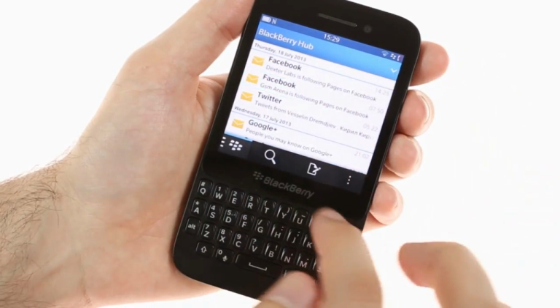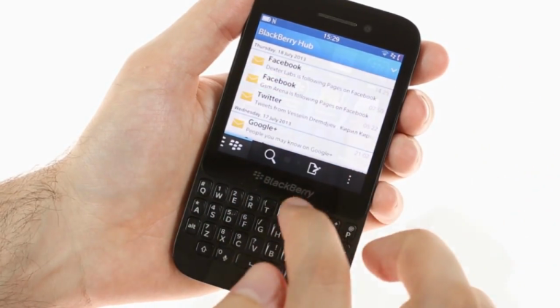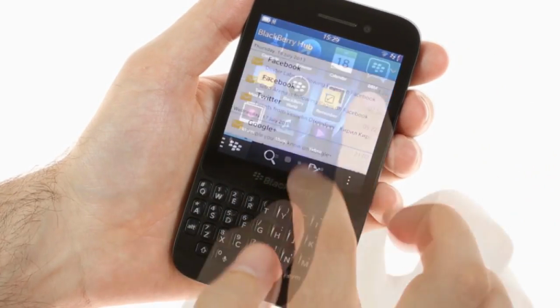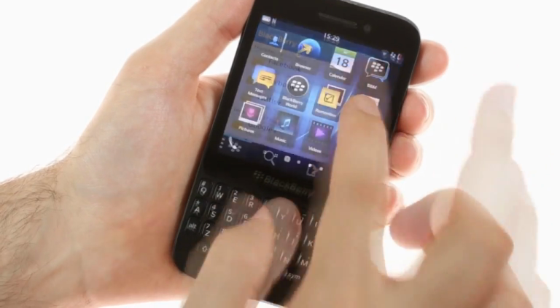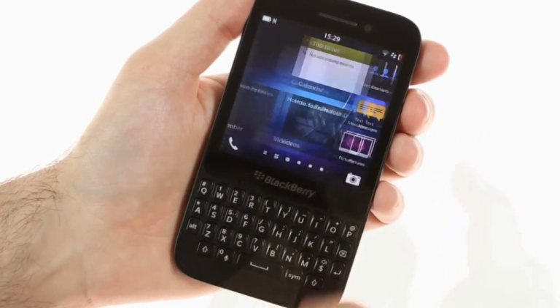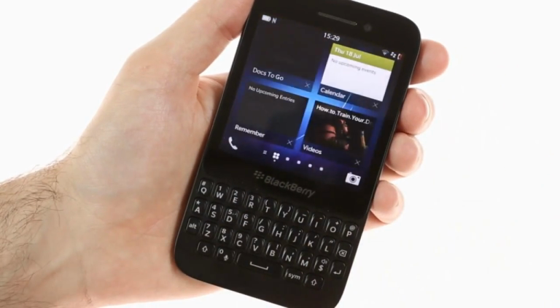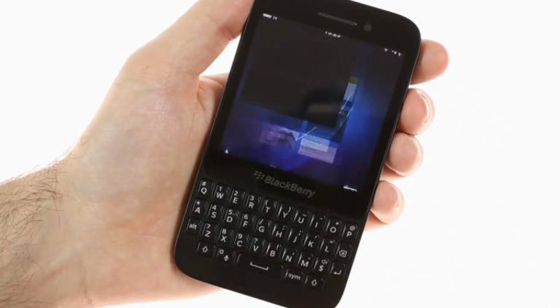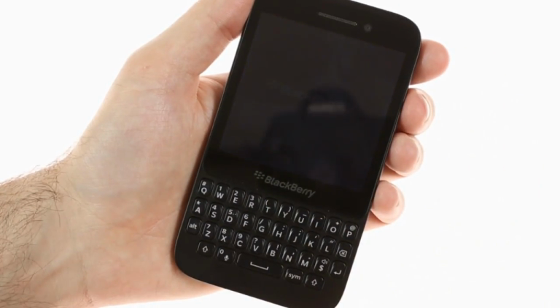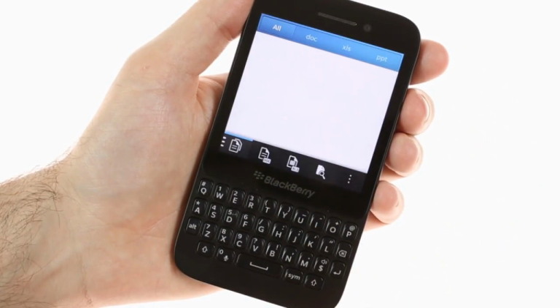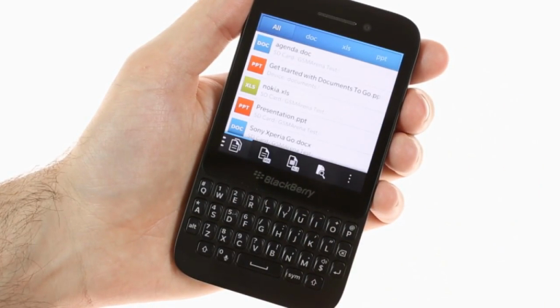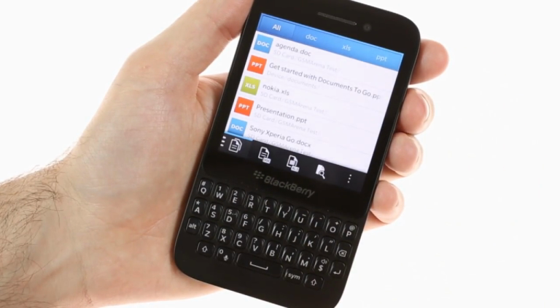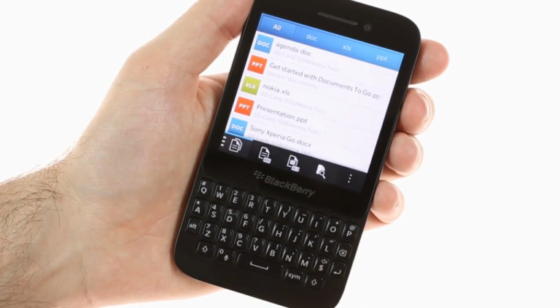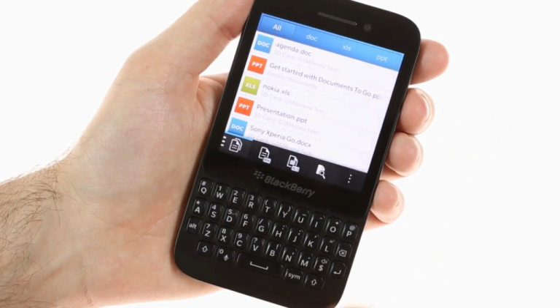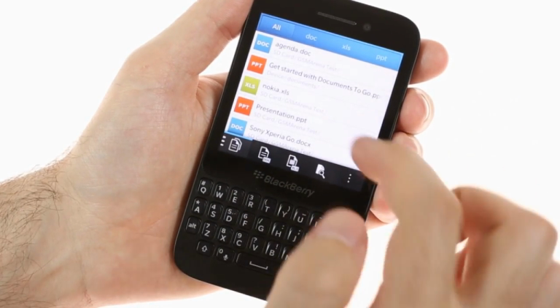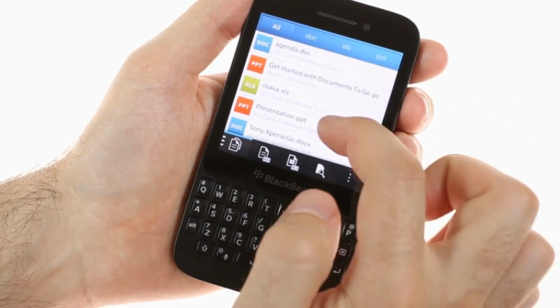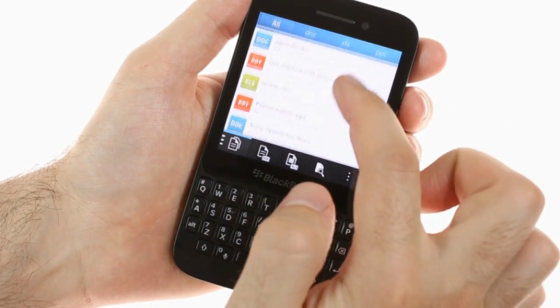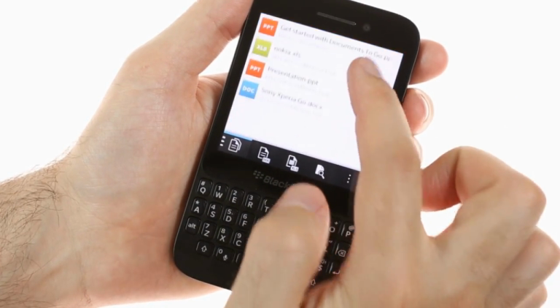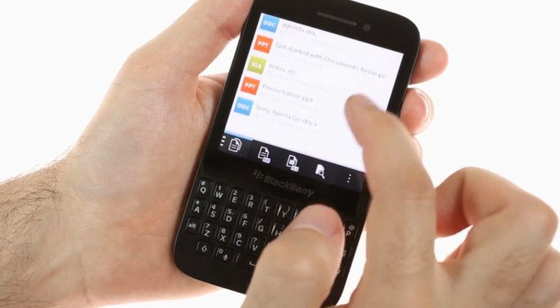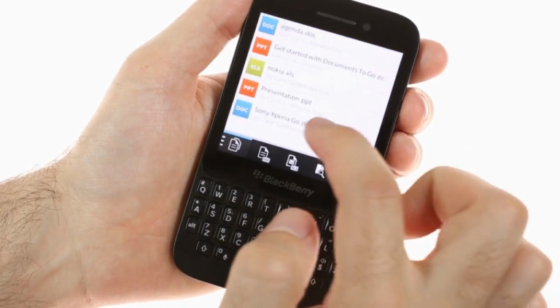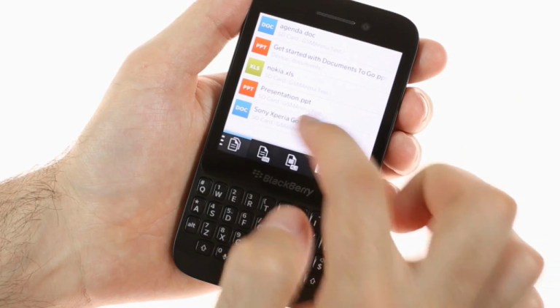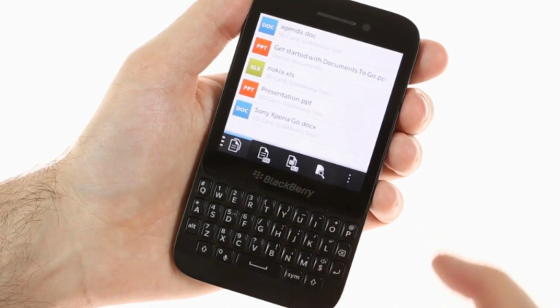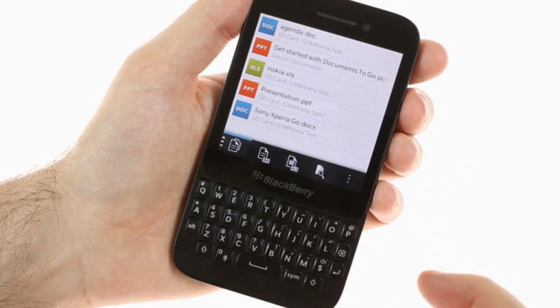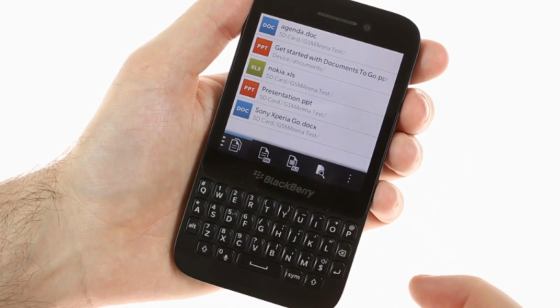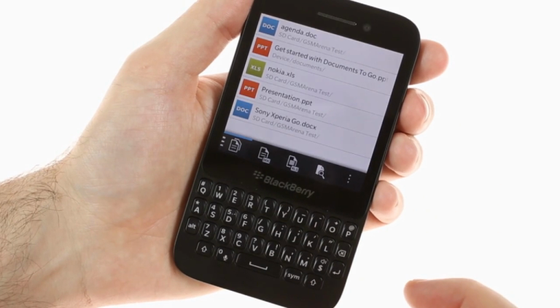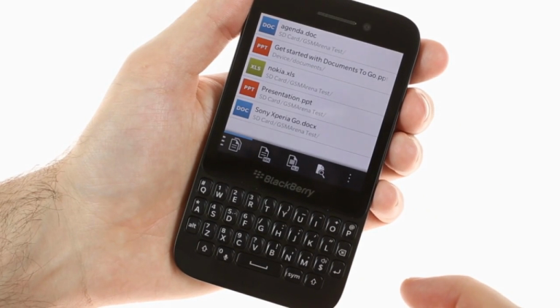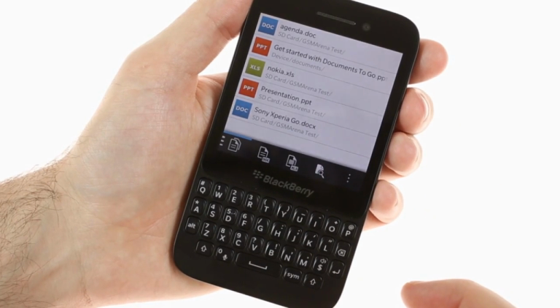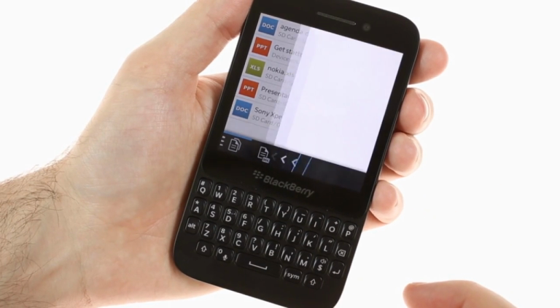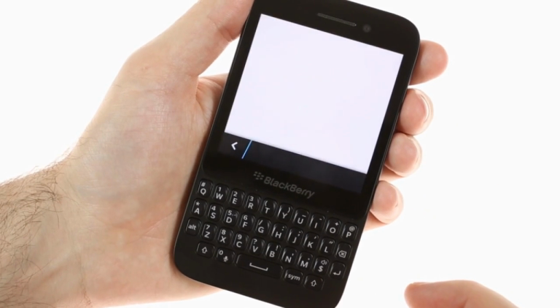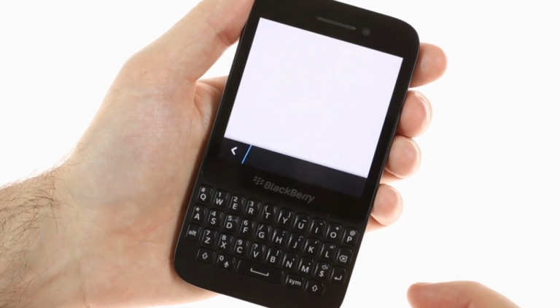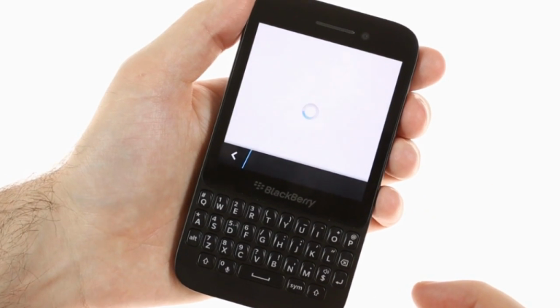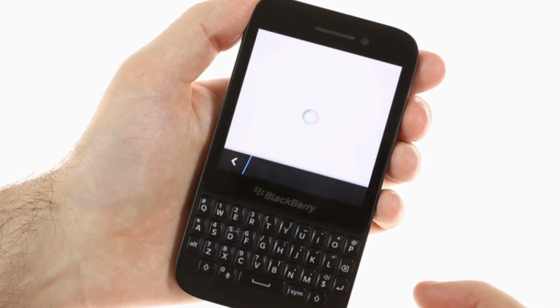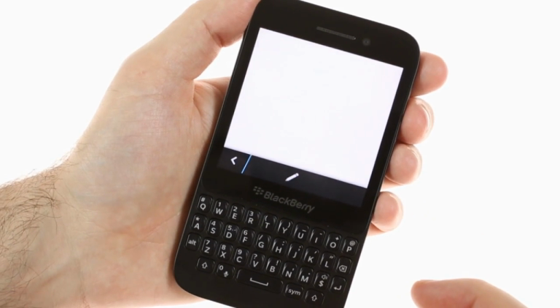The BlackBerry Q5 offers a full-featured Office package that supports reading and editing Word, Excel, and PowerPoint docs.